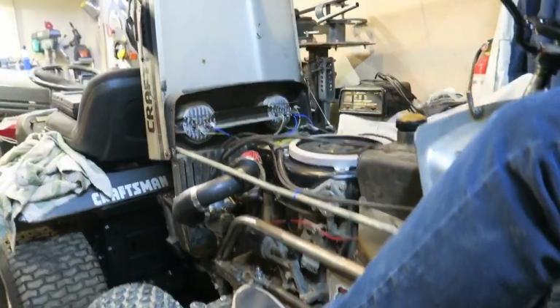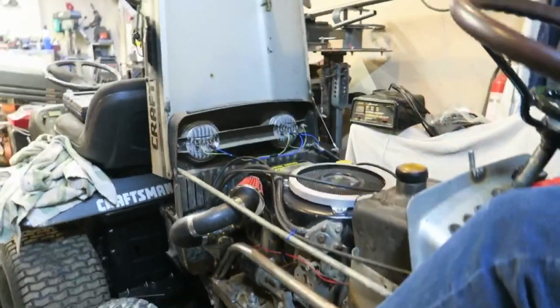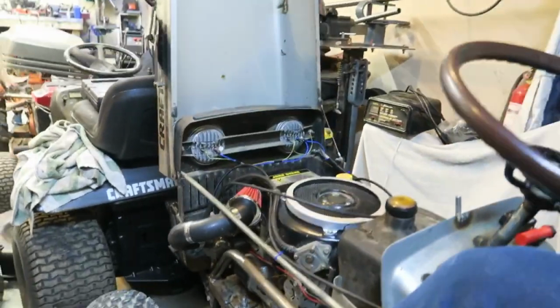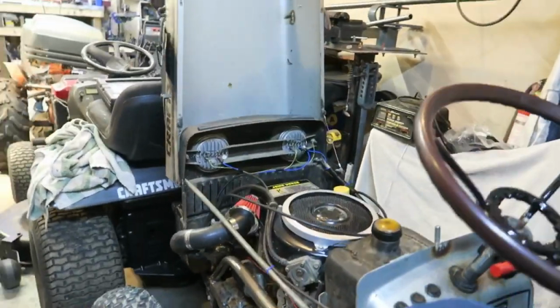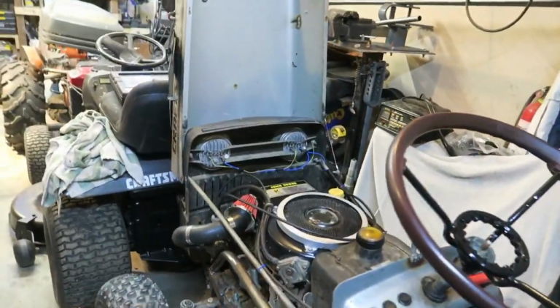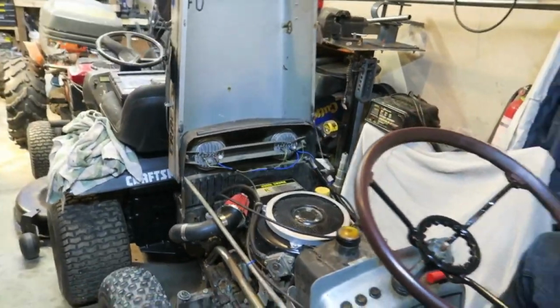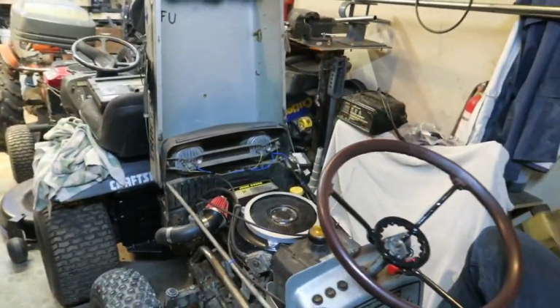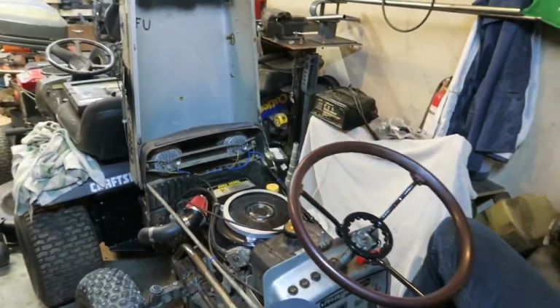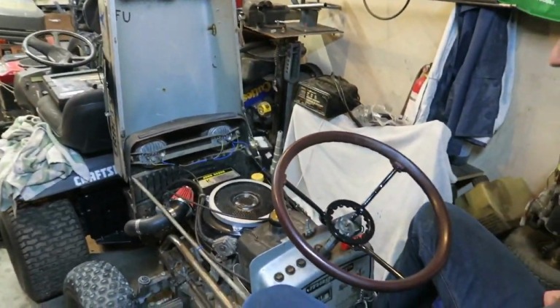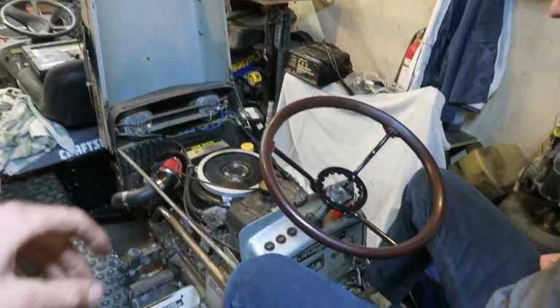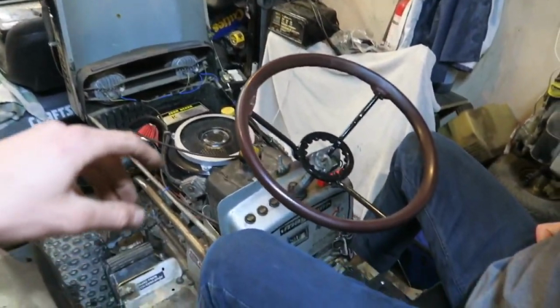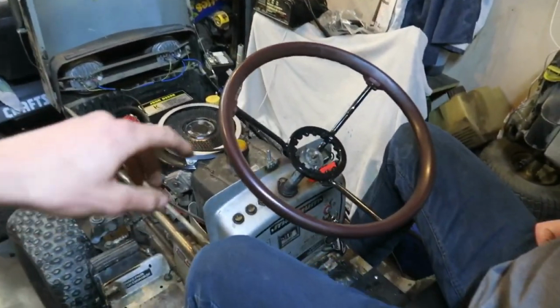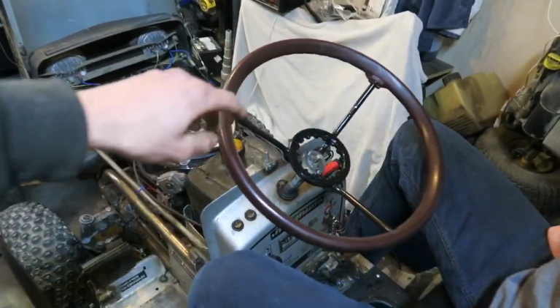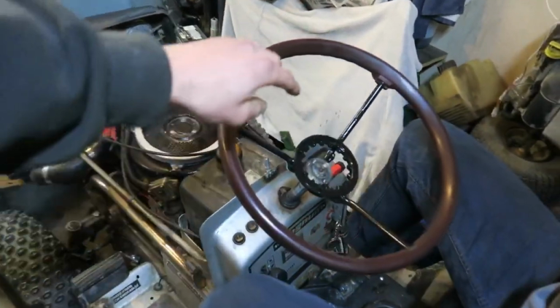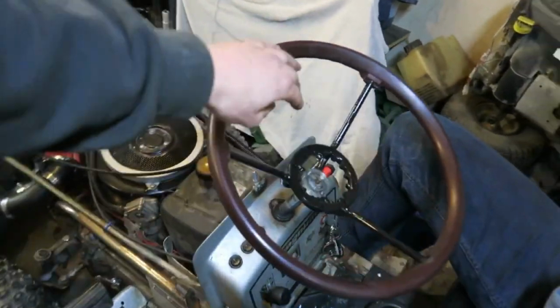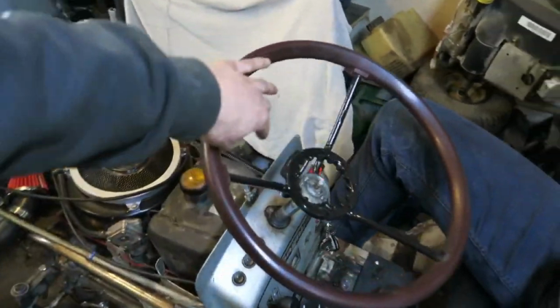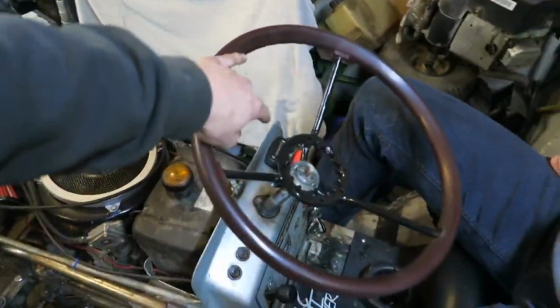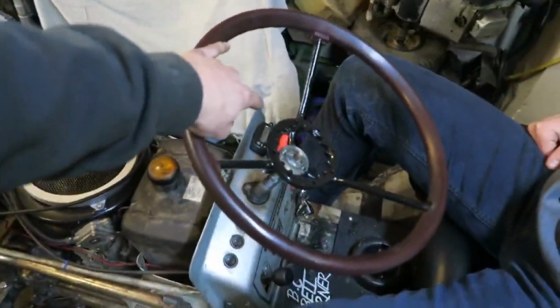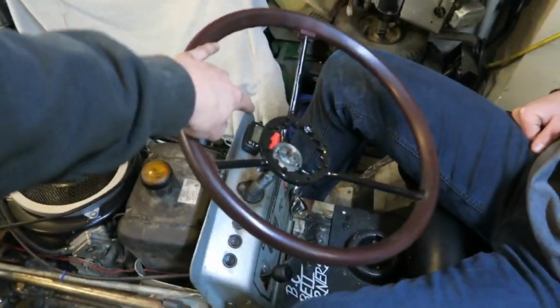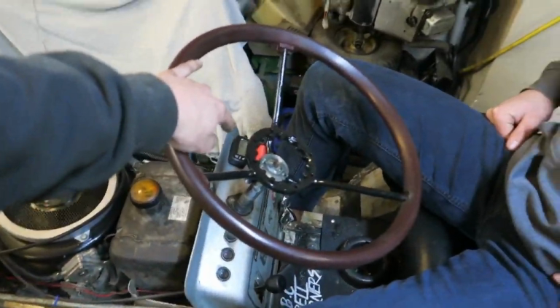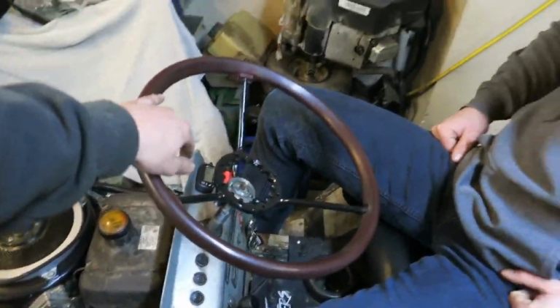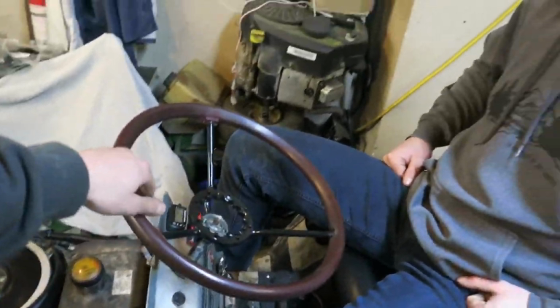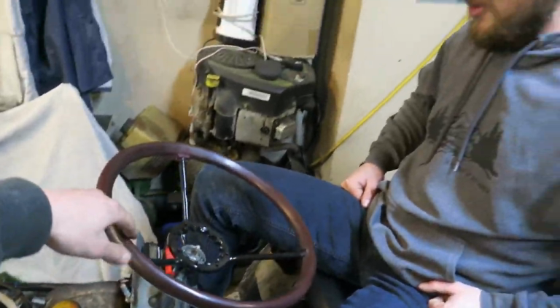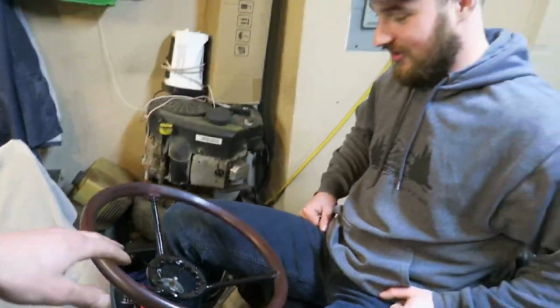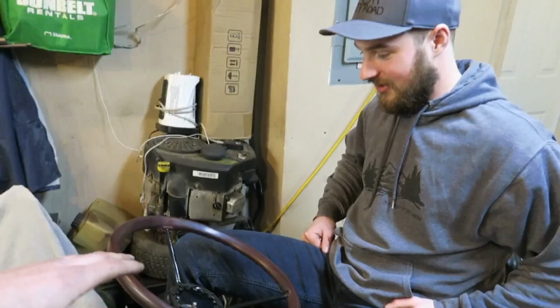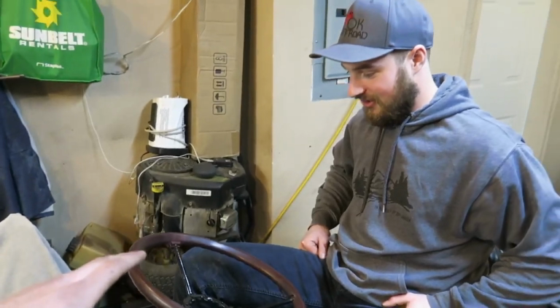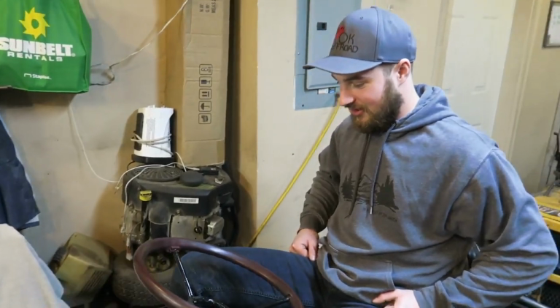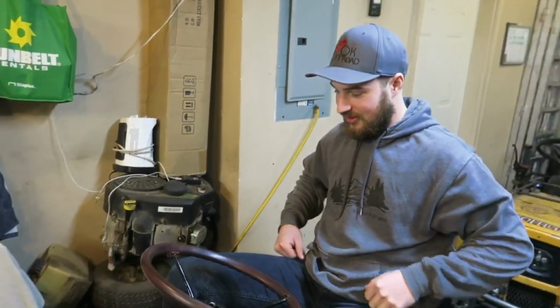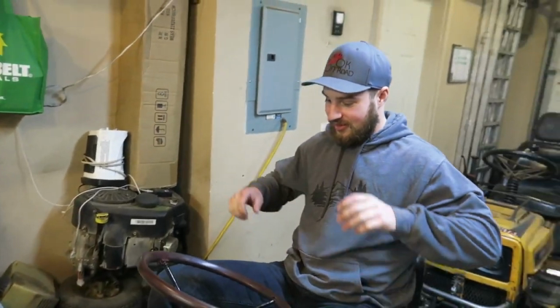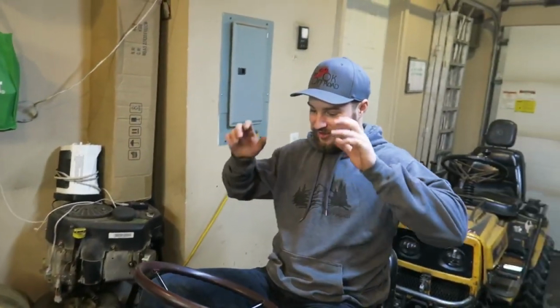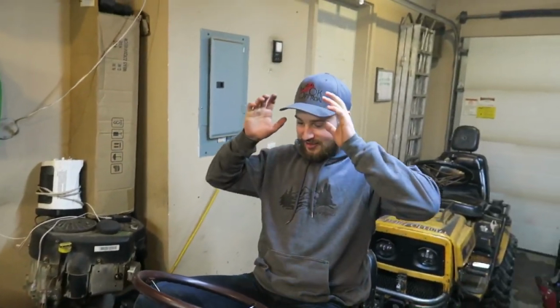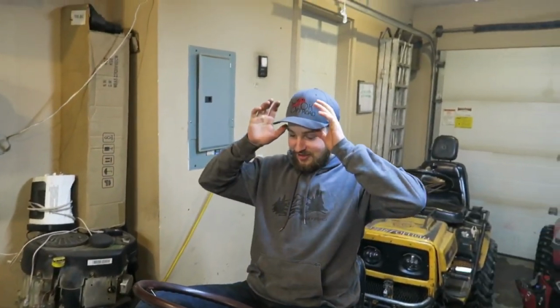As you guys just saw, if the tach's reading right, I saw 4230 RPM, man.